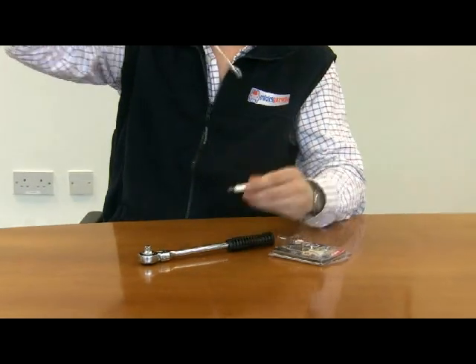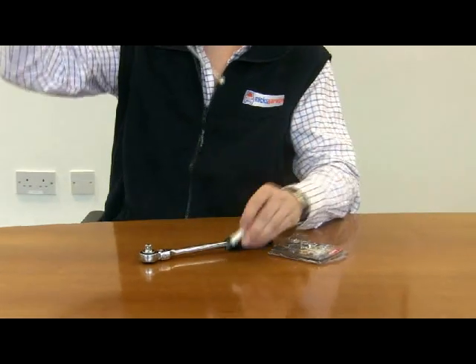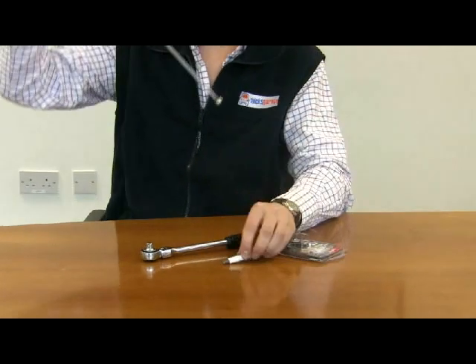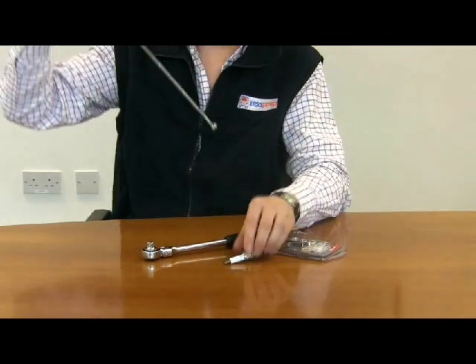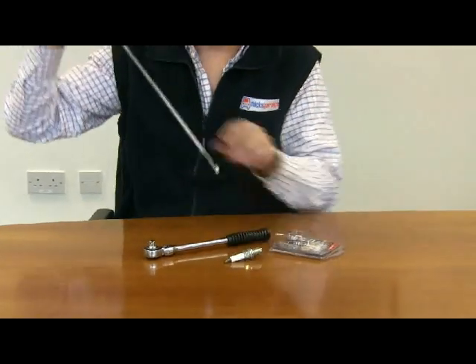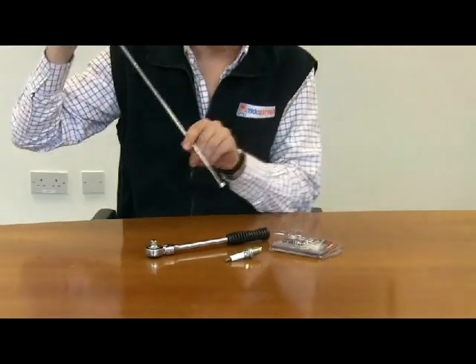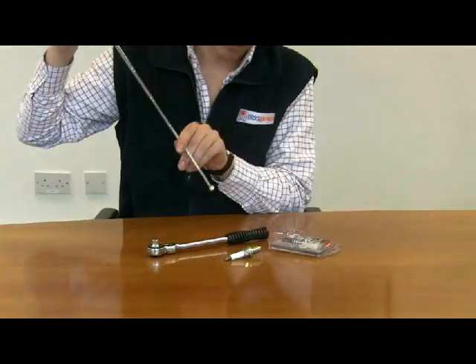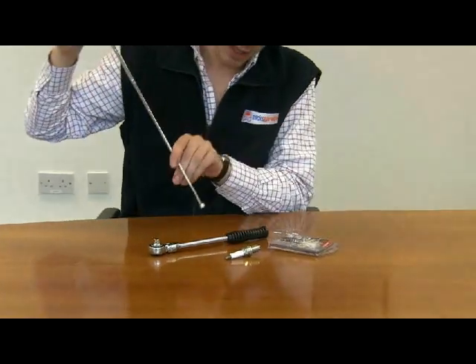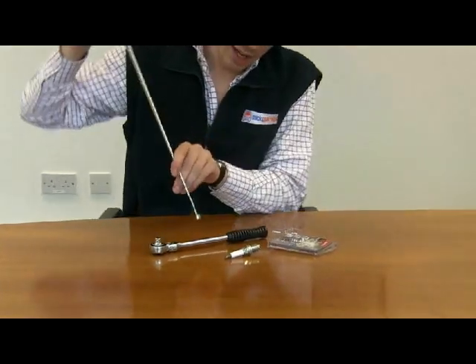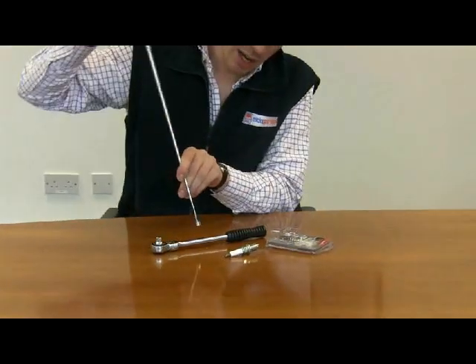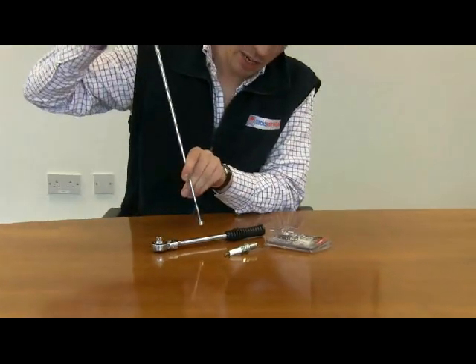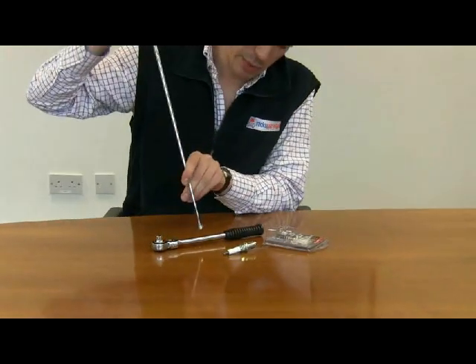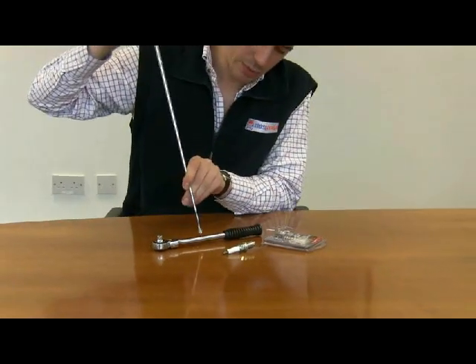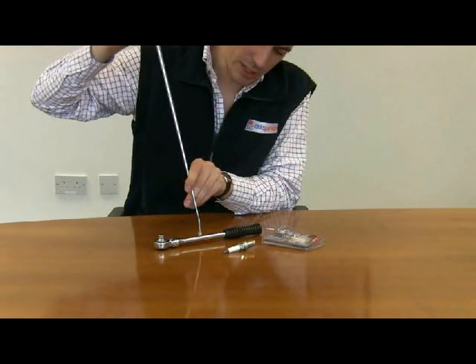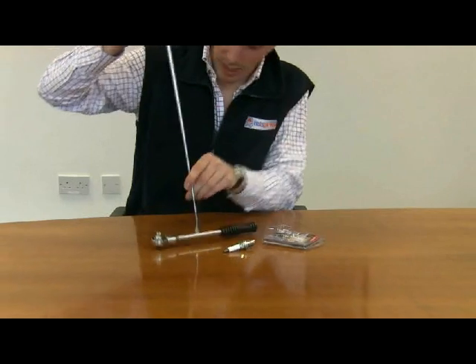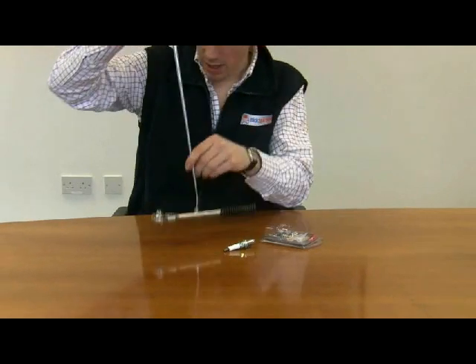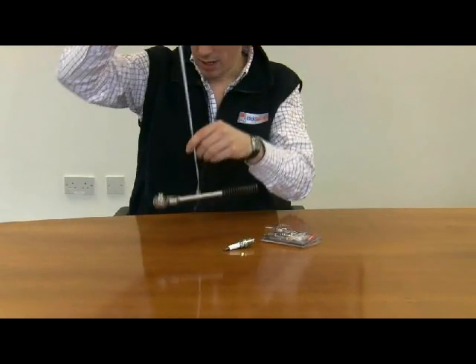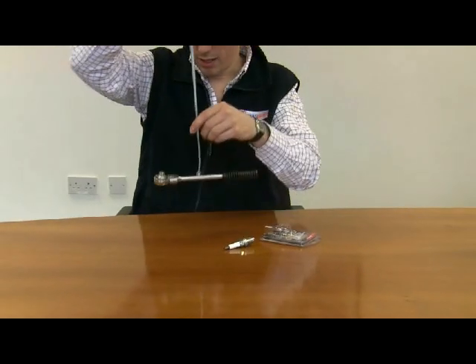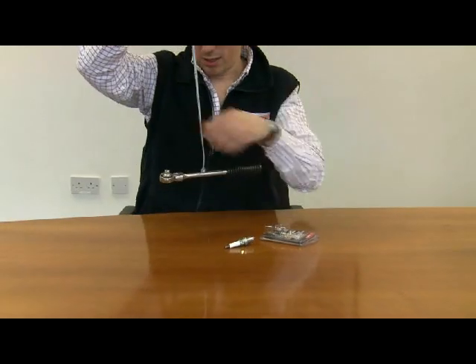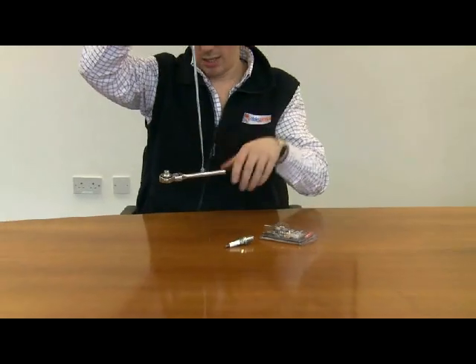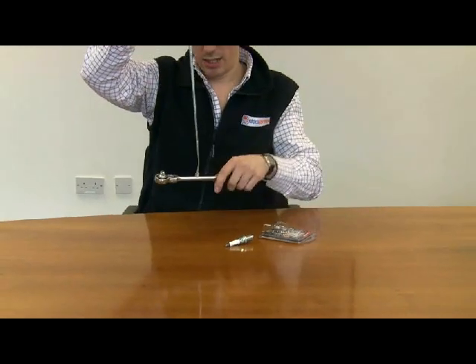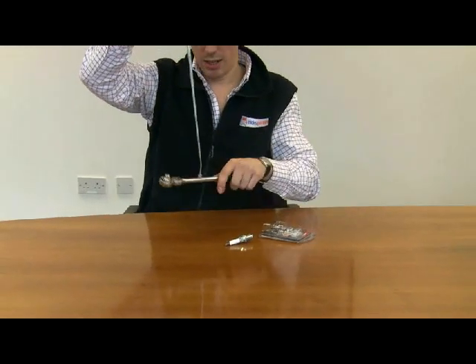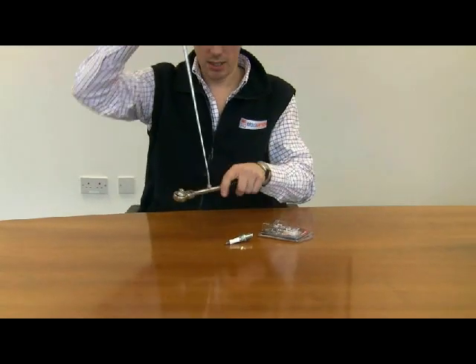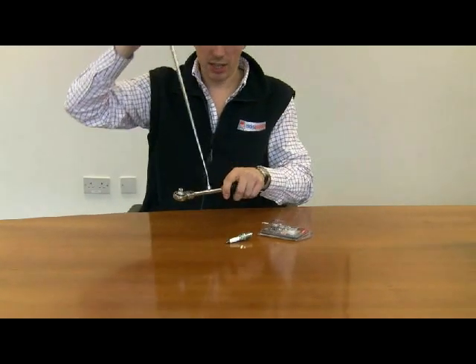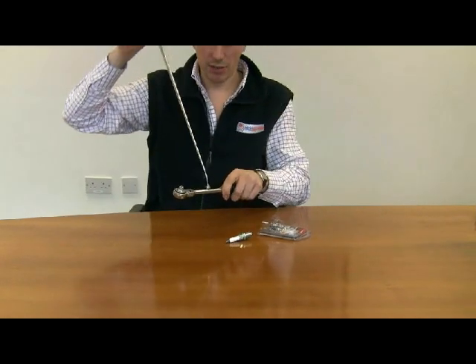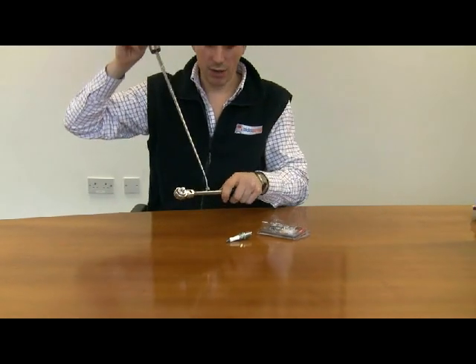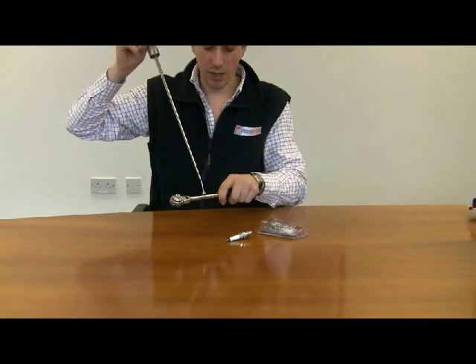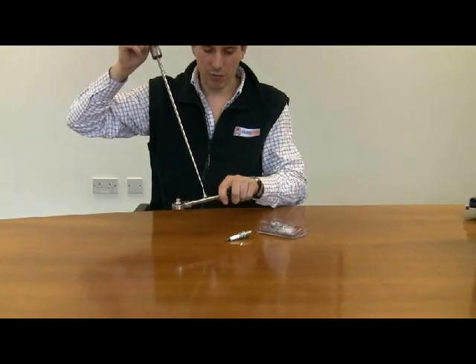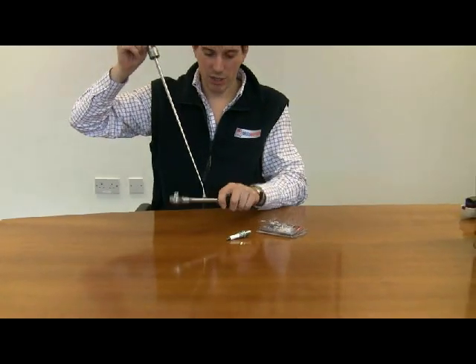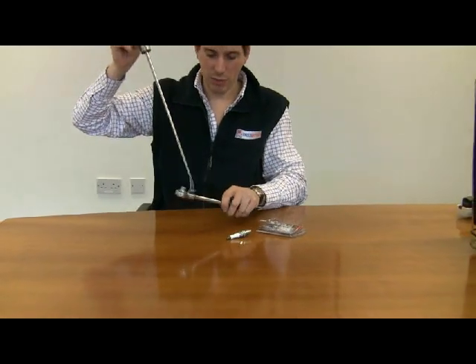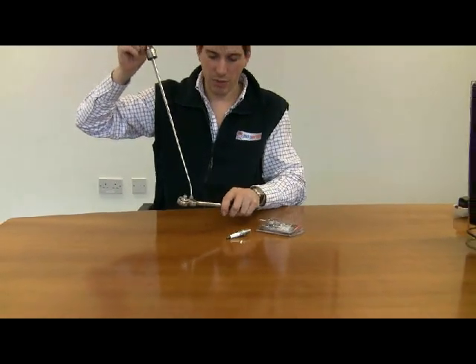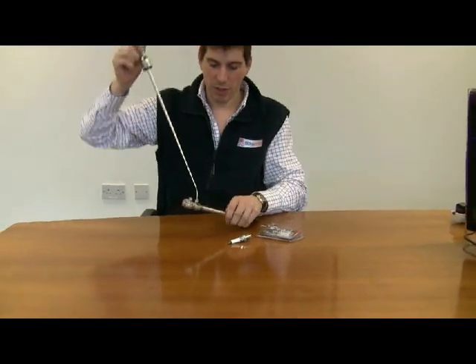It's a really strong magnet as well. It'll pick up this wrench no problem at all.